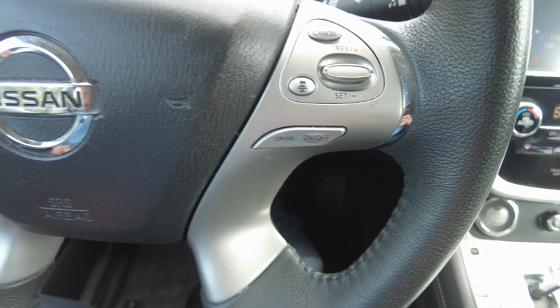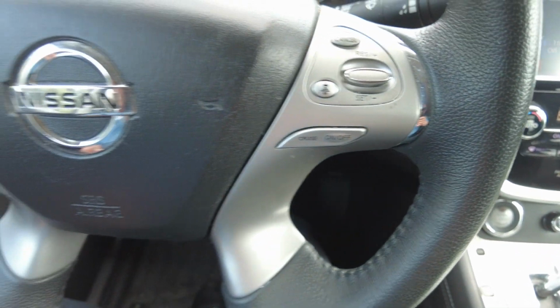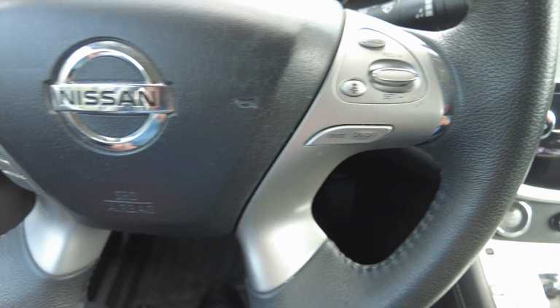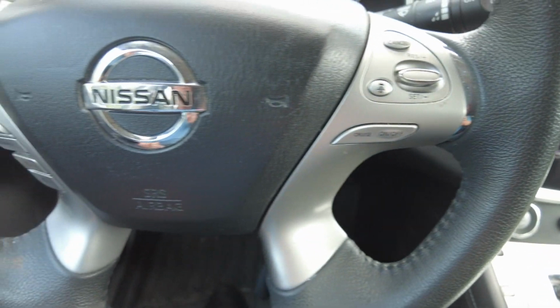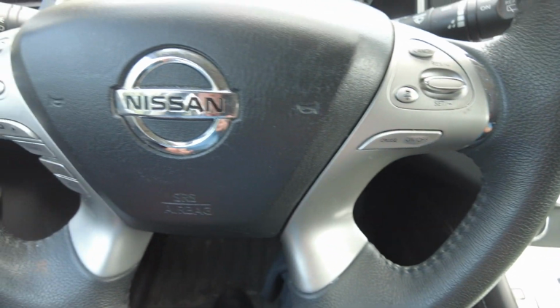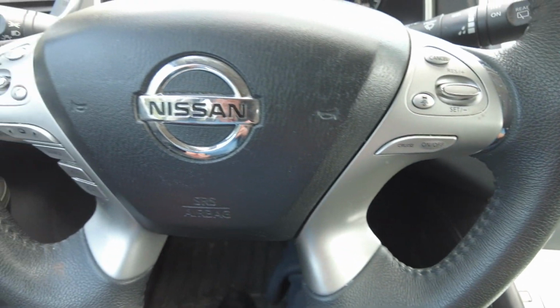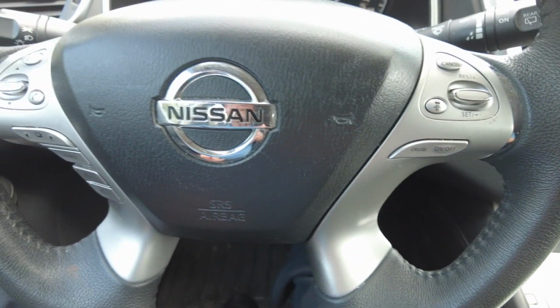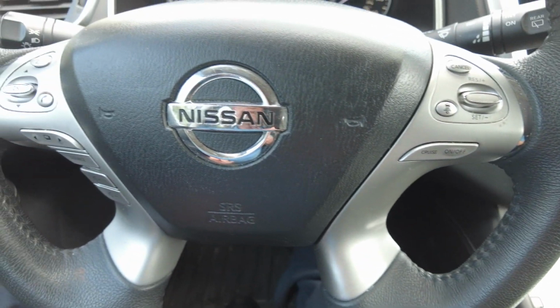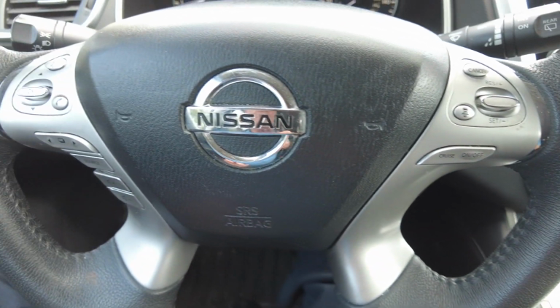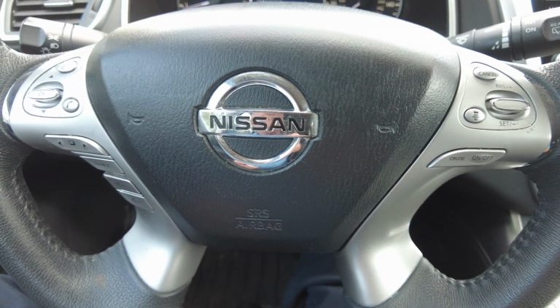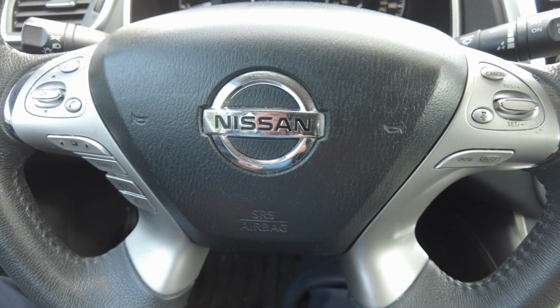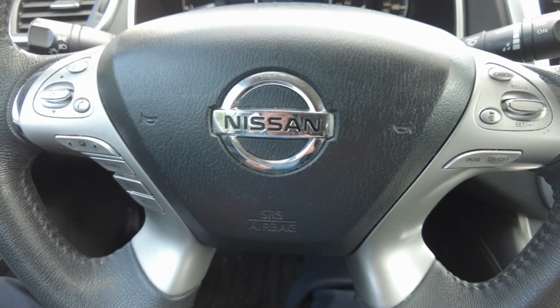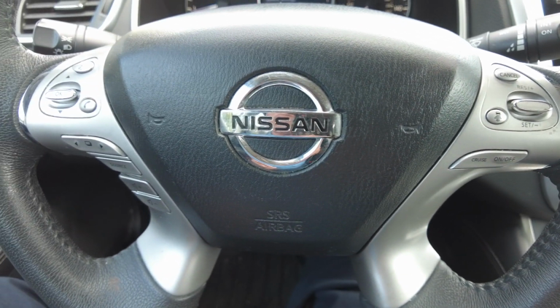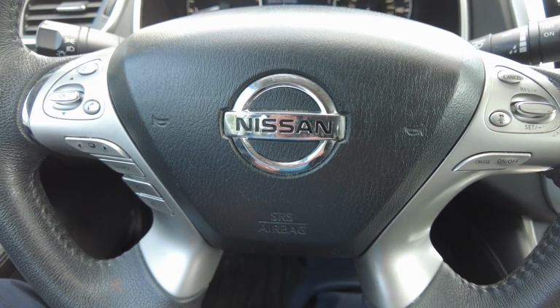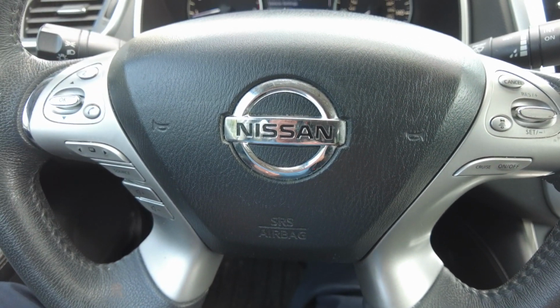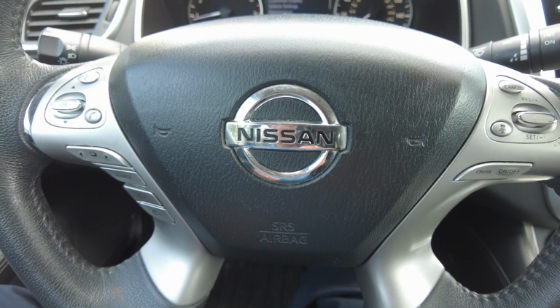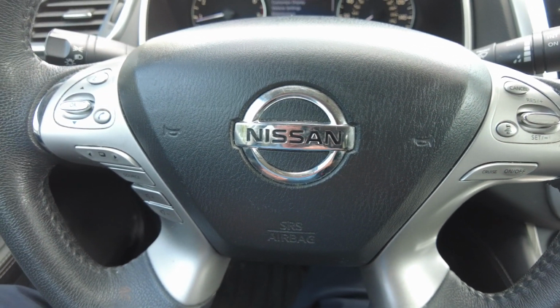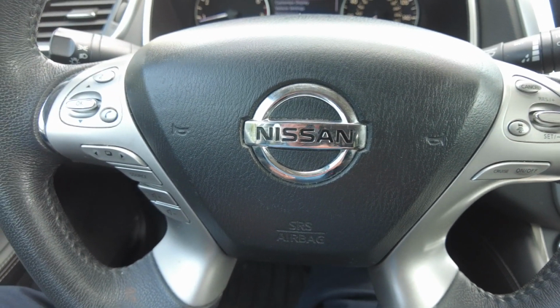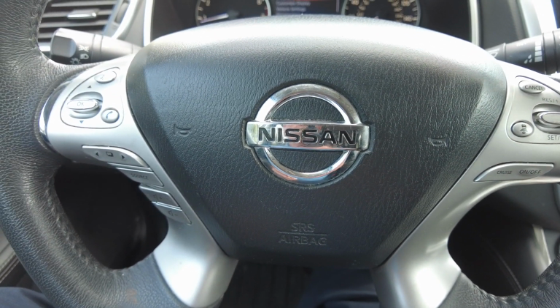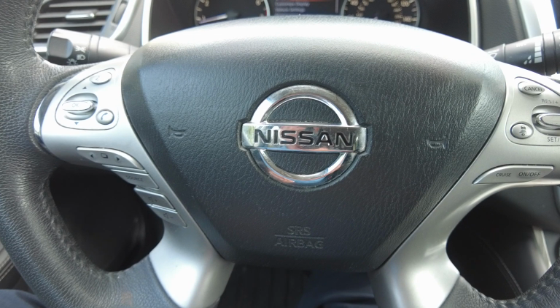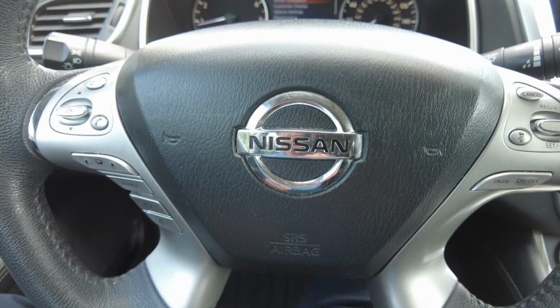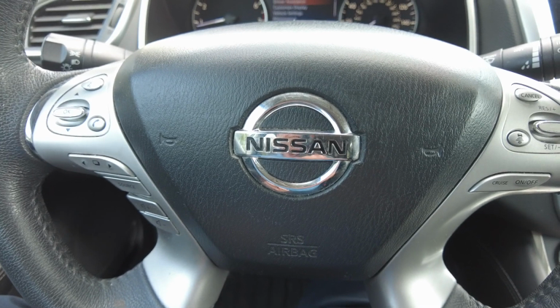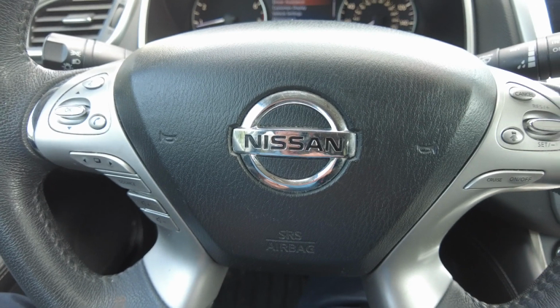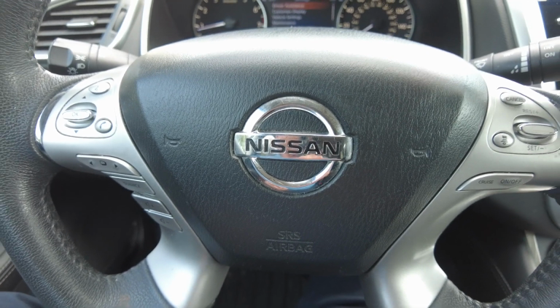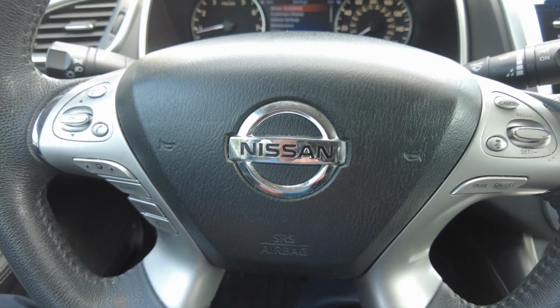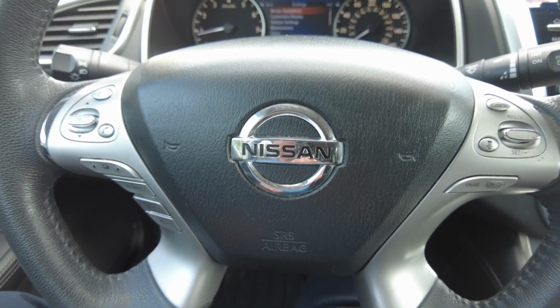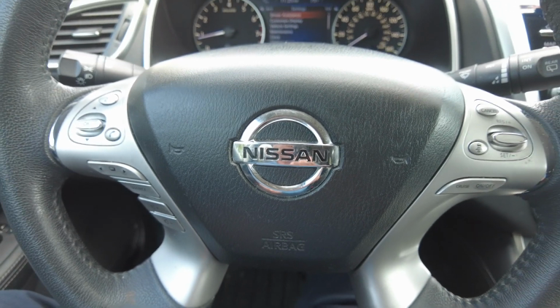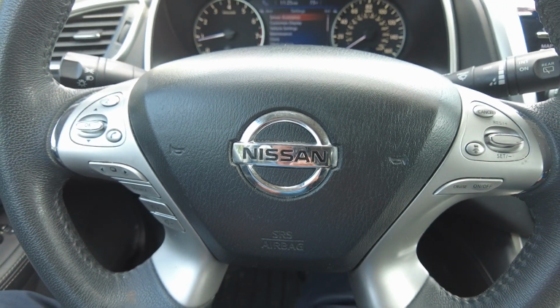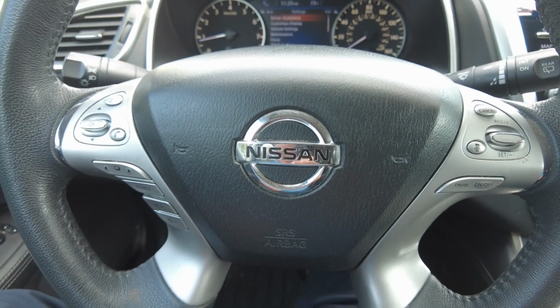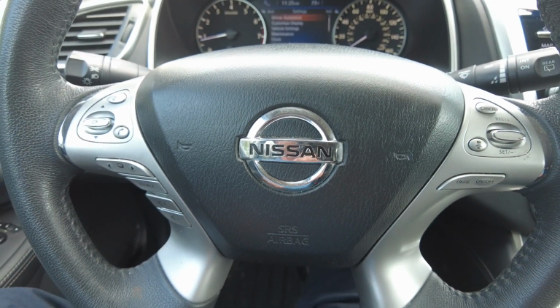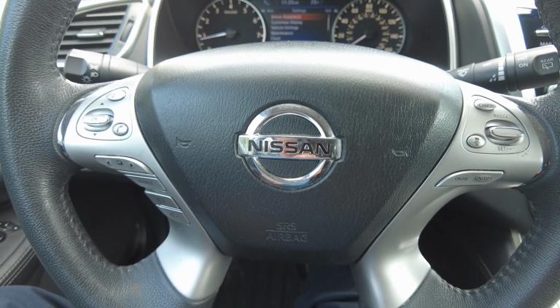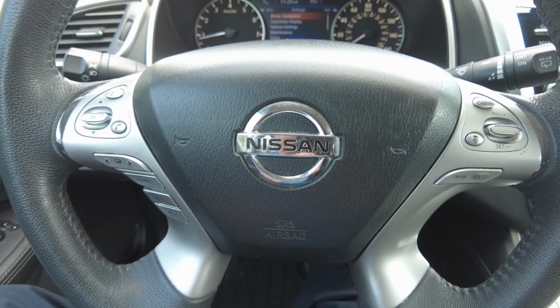Again, 2015 Nissan Murano Platinum all-wheel drive.